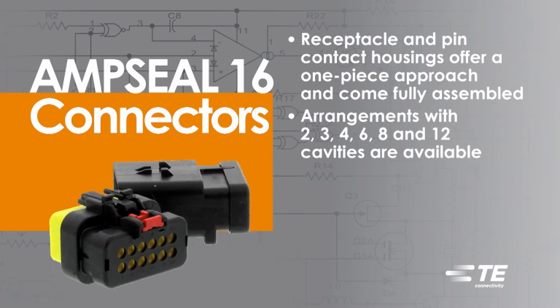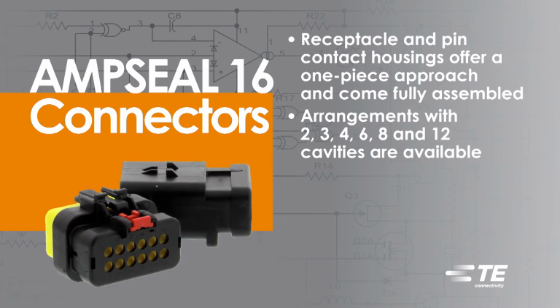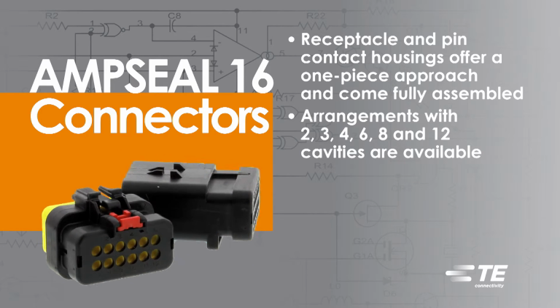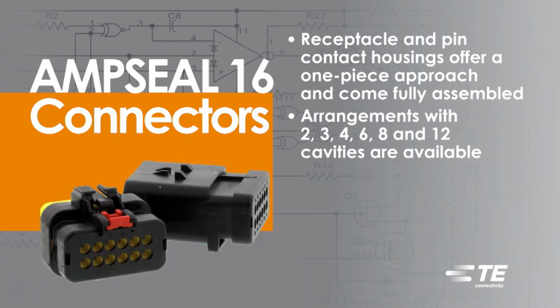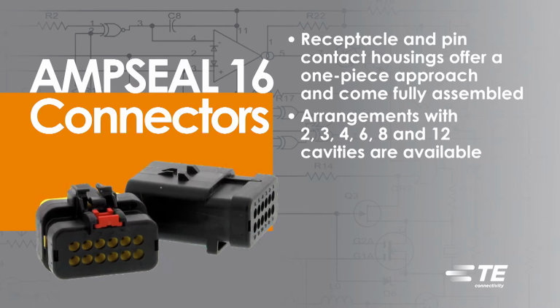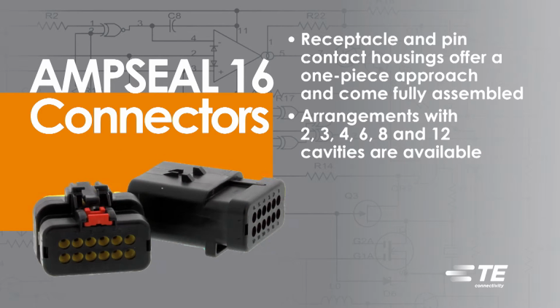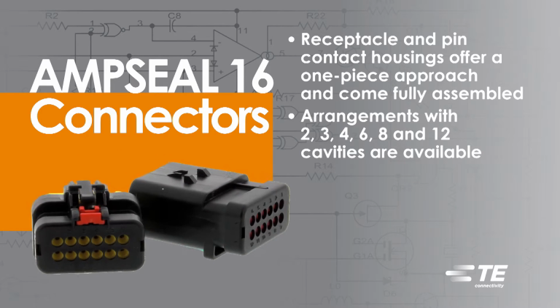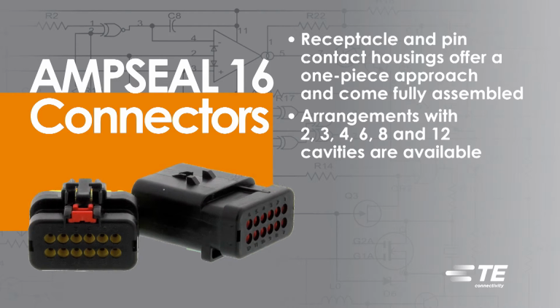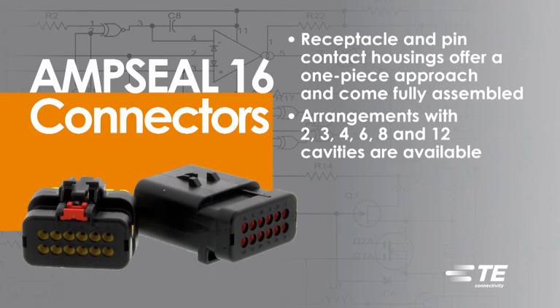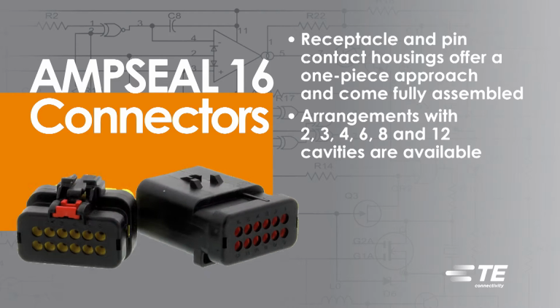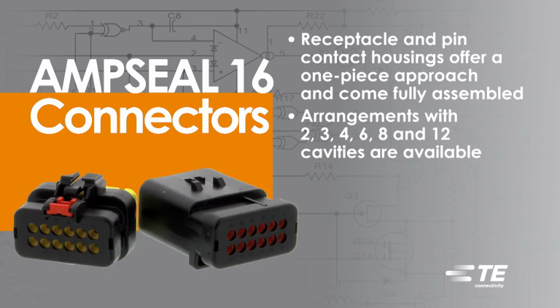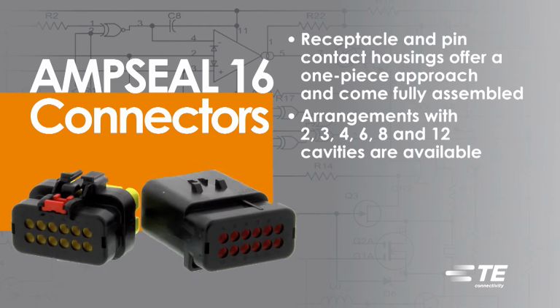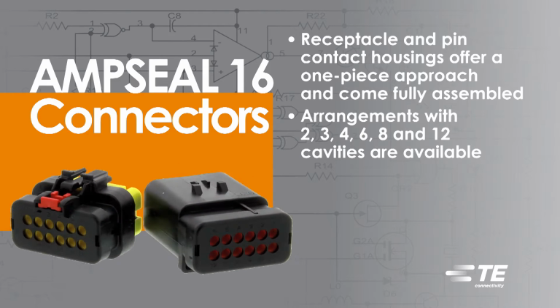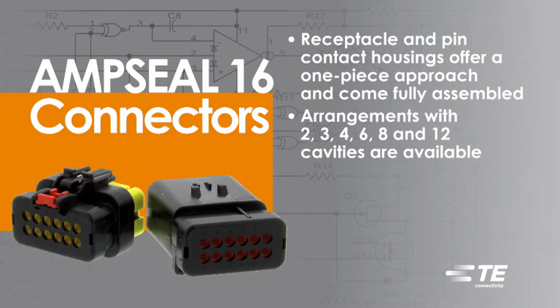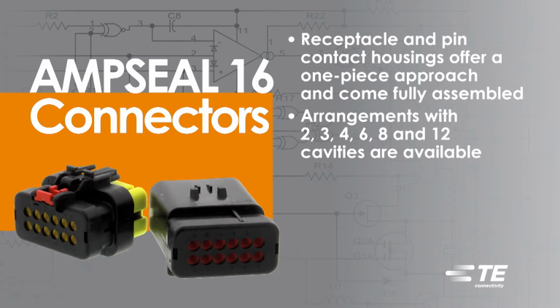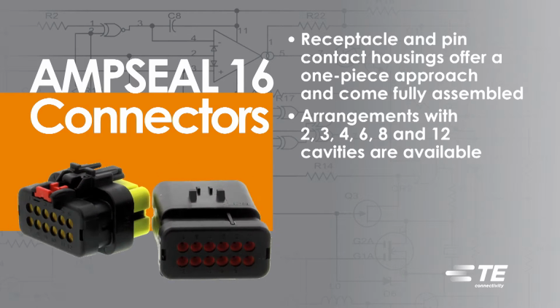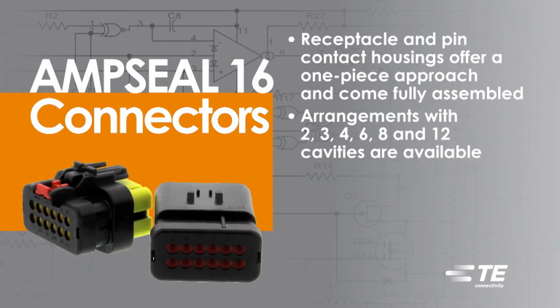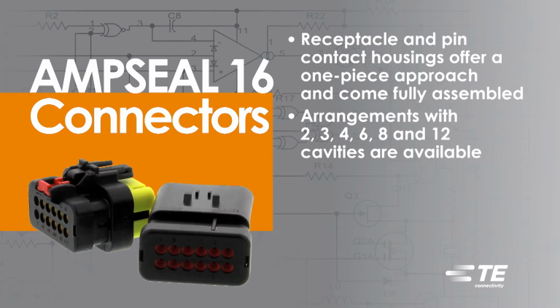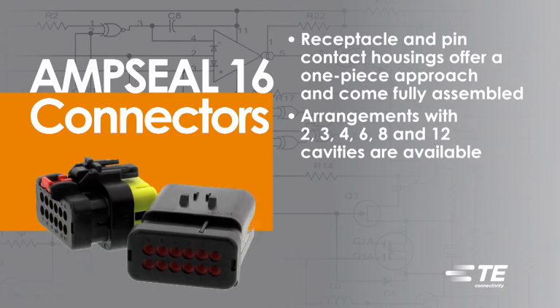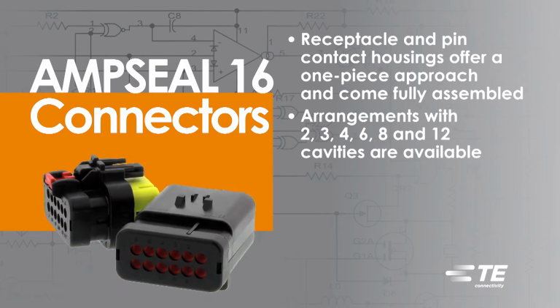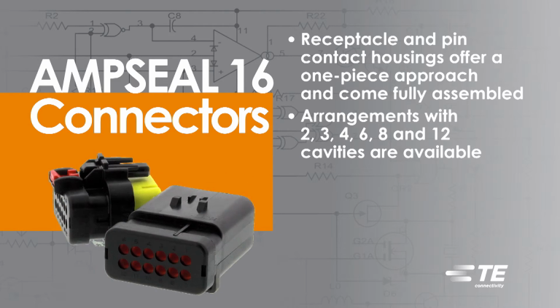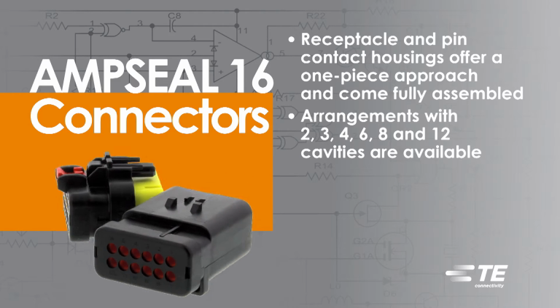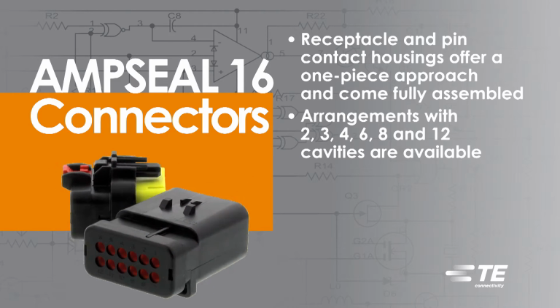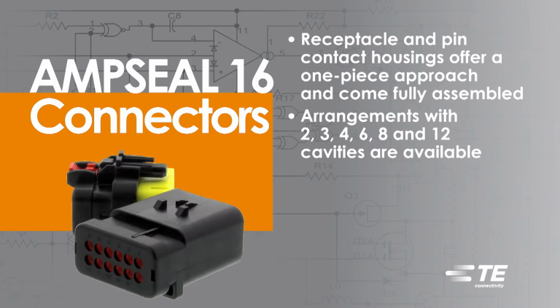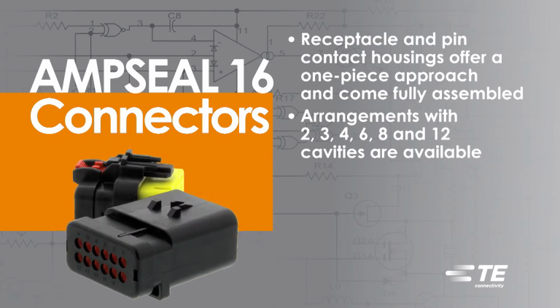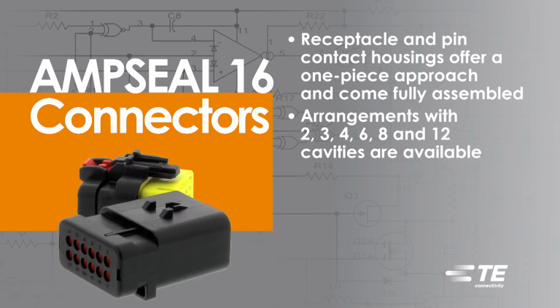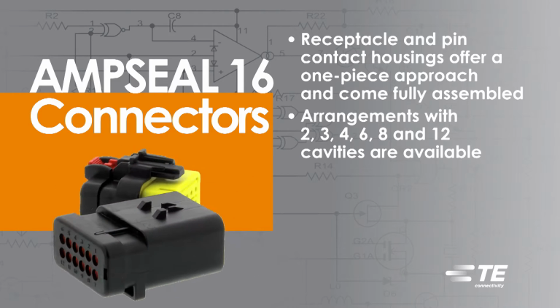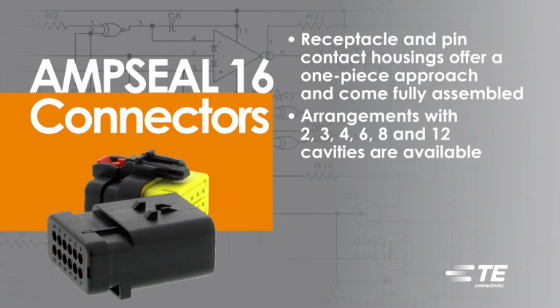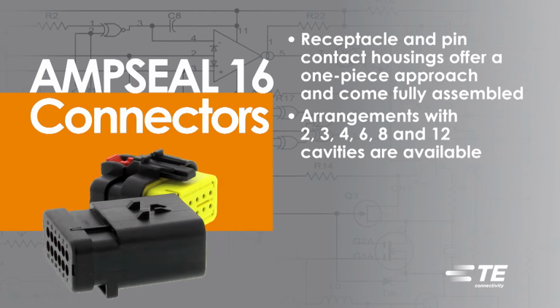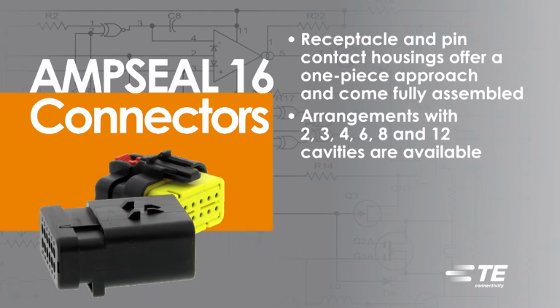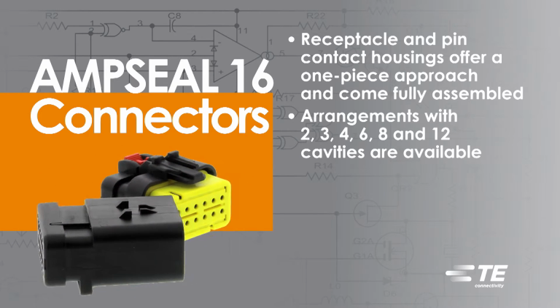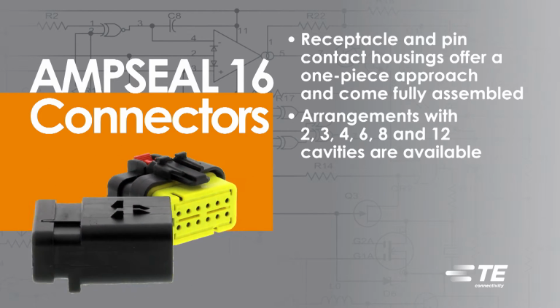Arrangements with 2, 3, 4, 6, 8, and 12 cavities are available.